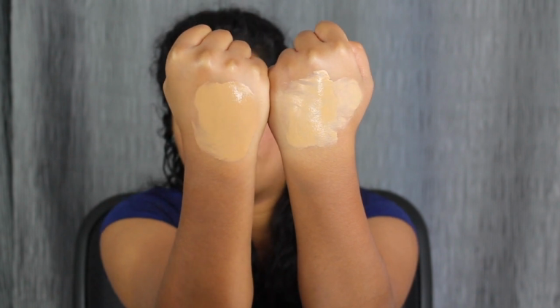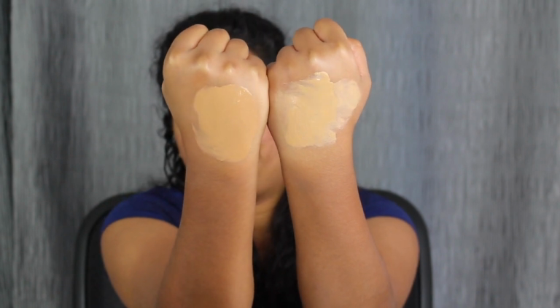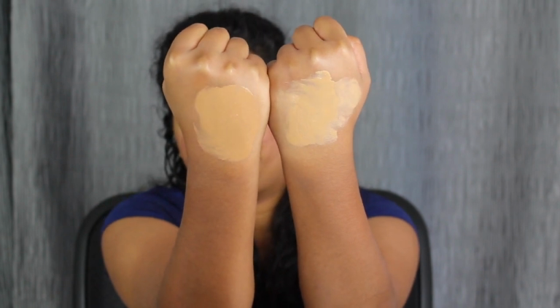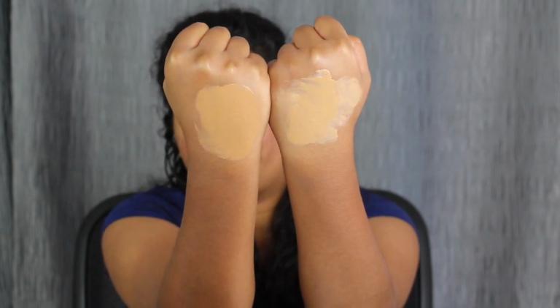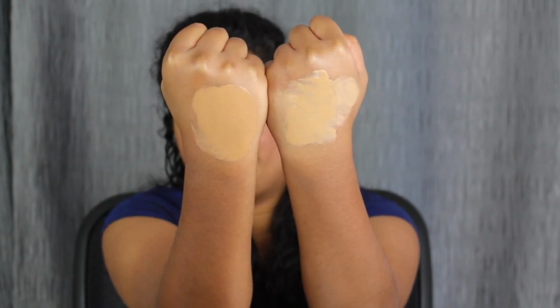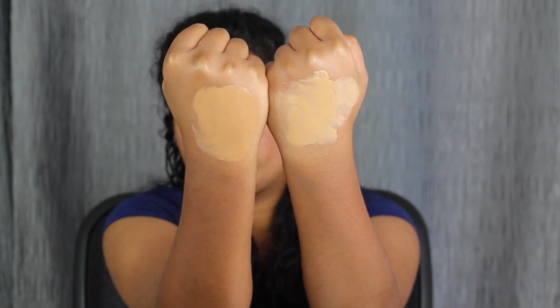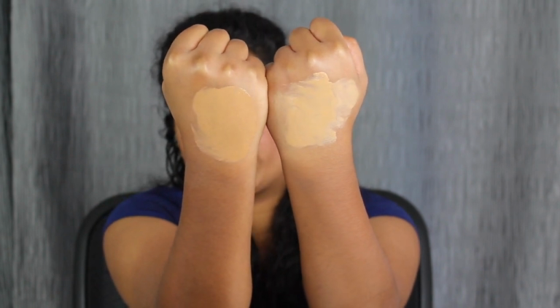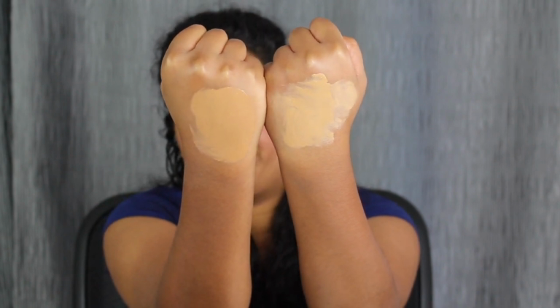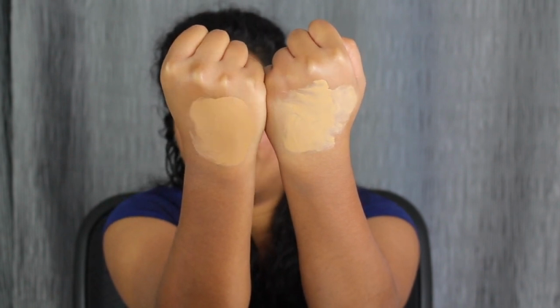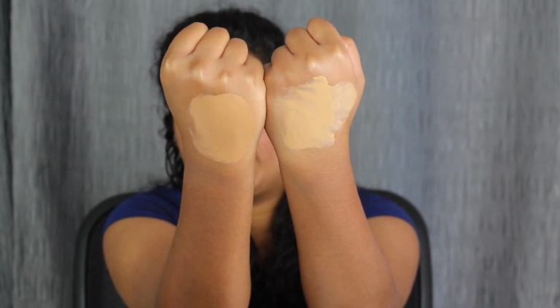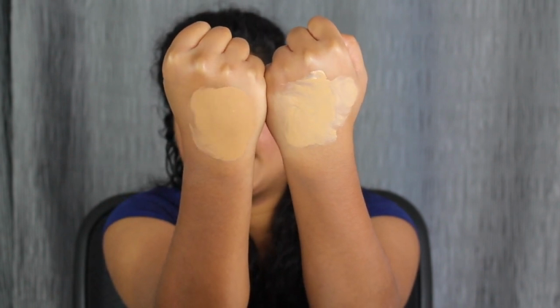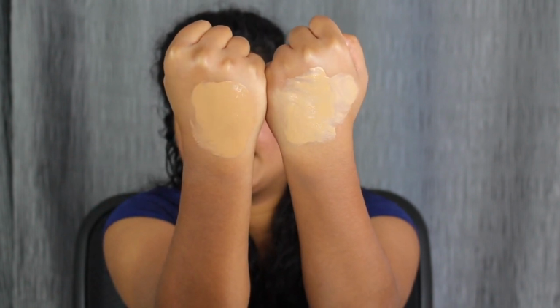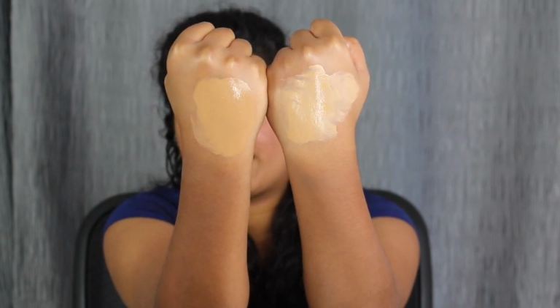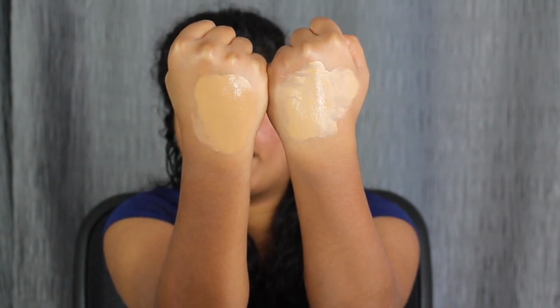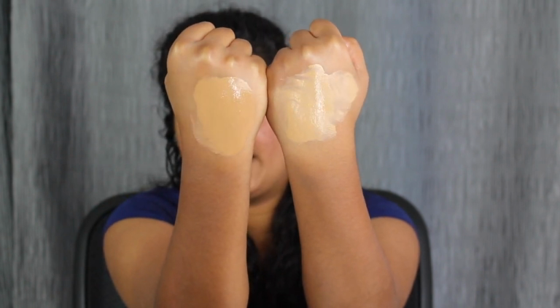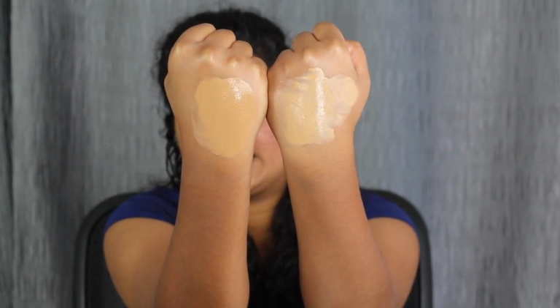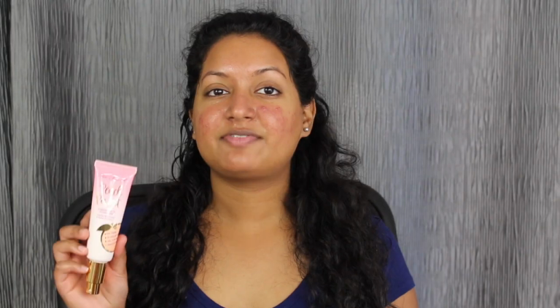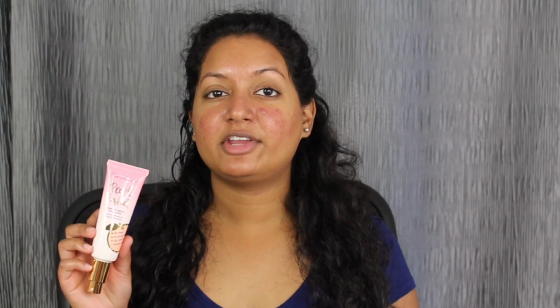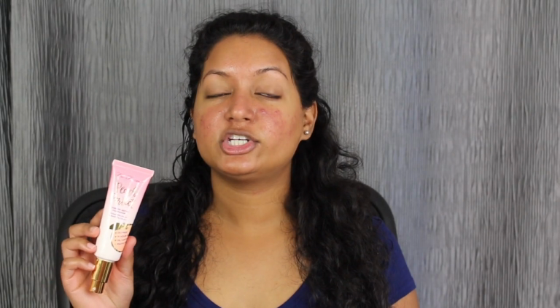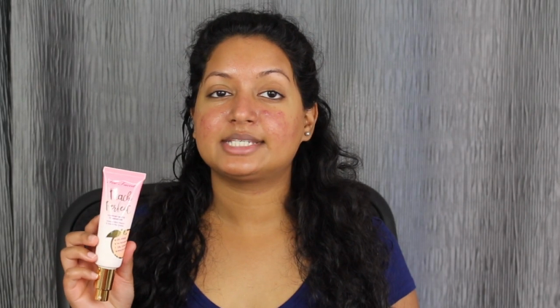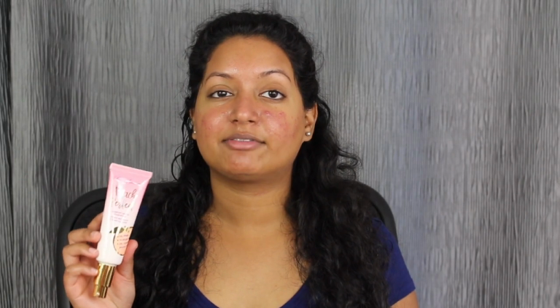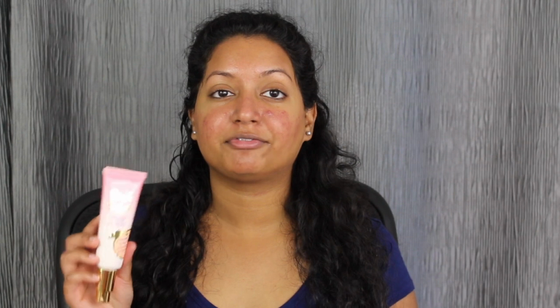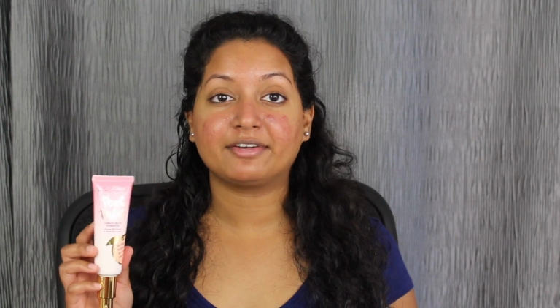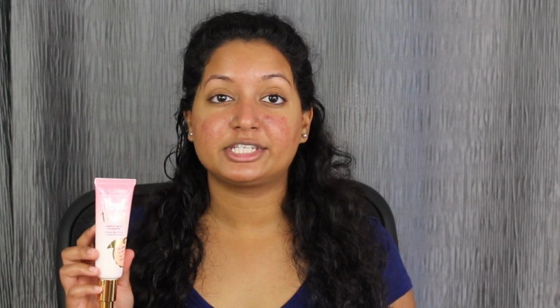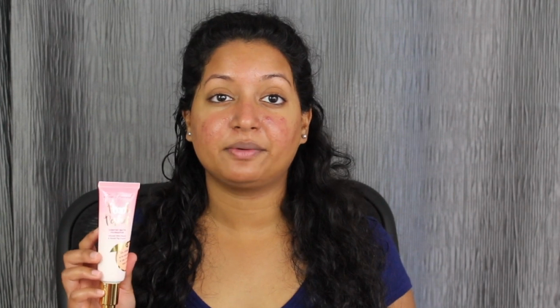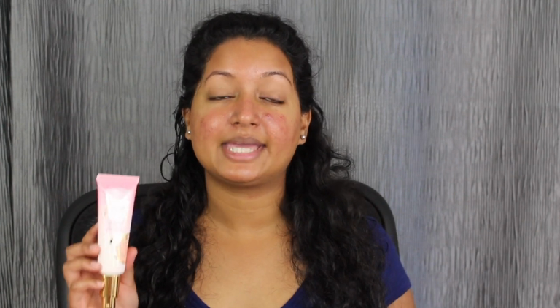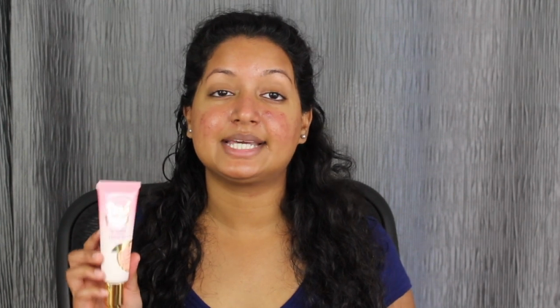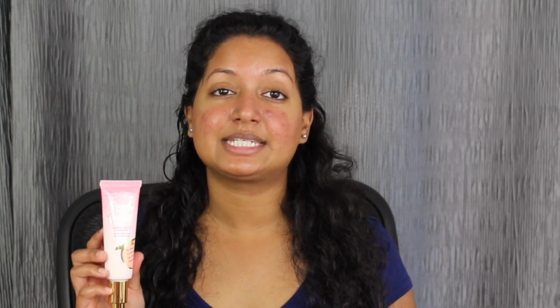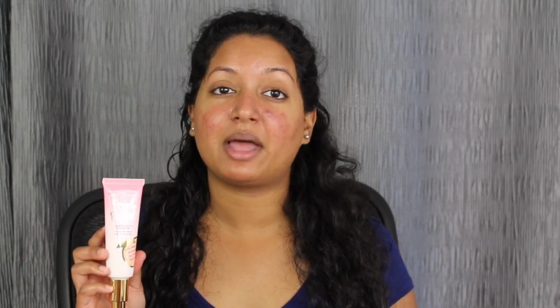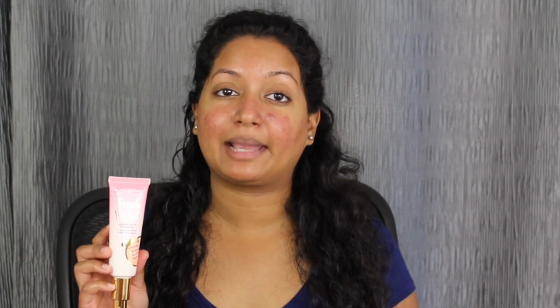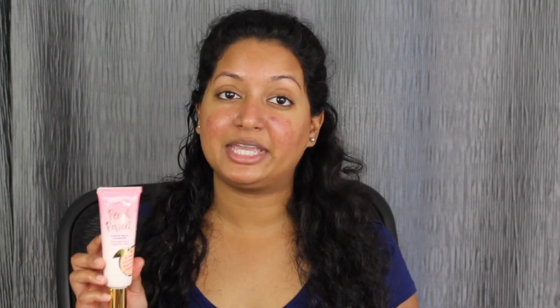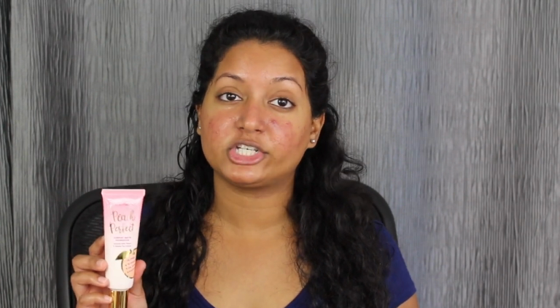I'm not sure which shade to use, so we're going to test this out on the face. This foundation does have a fragrance to it — it does smell like peaches.